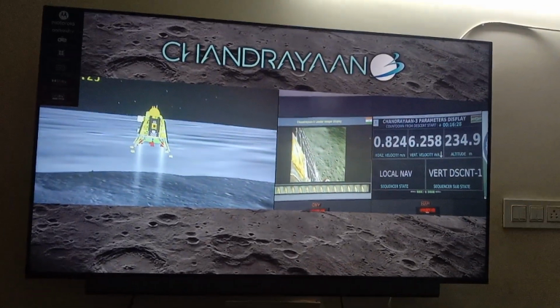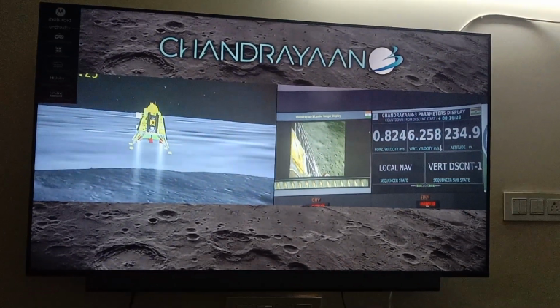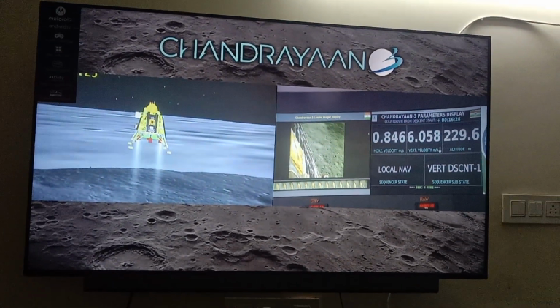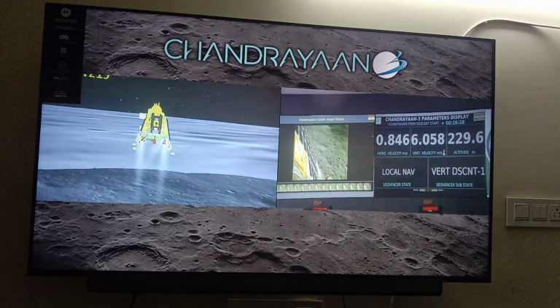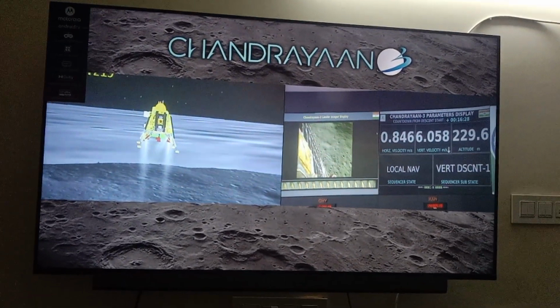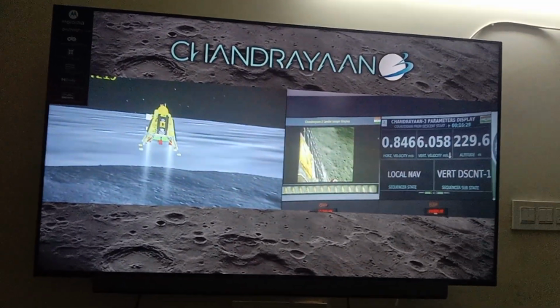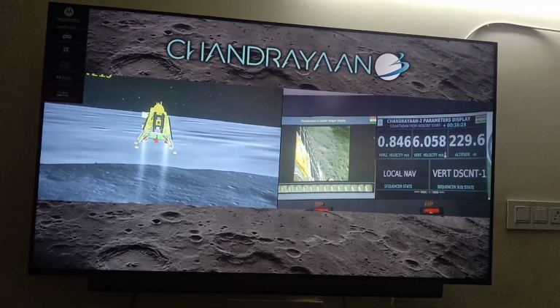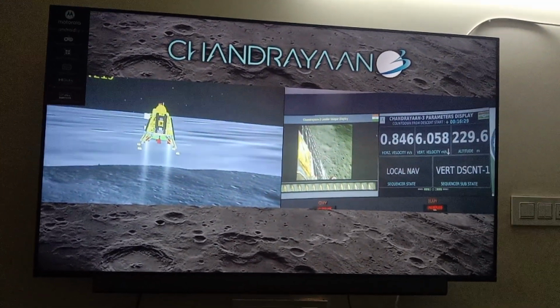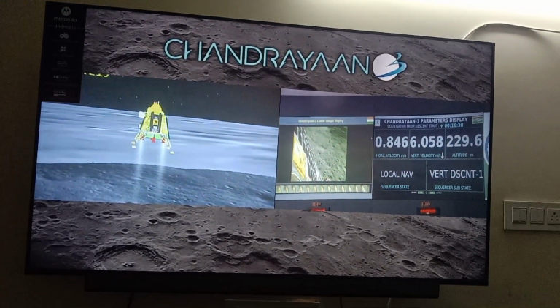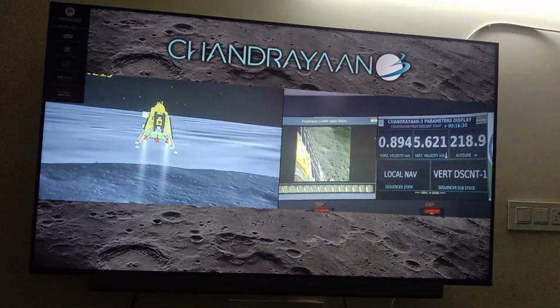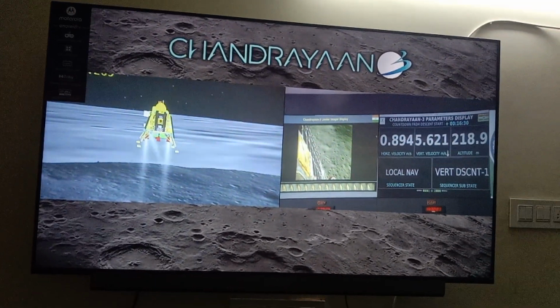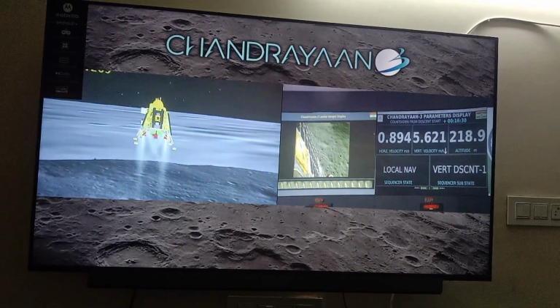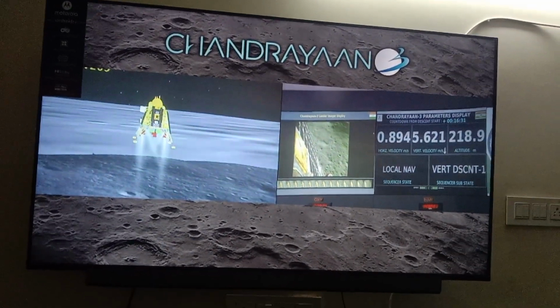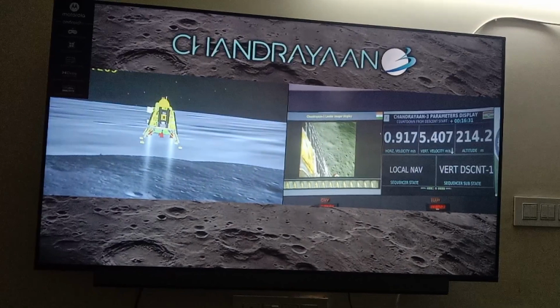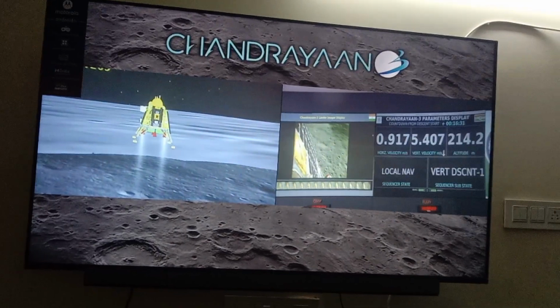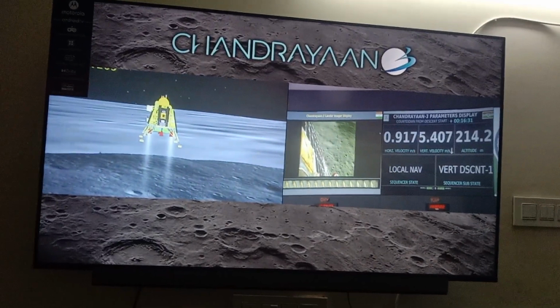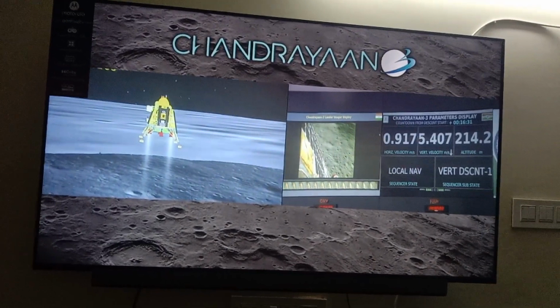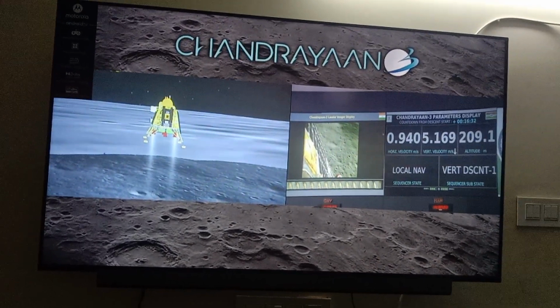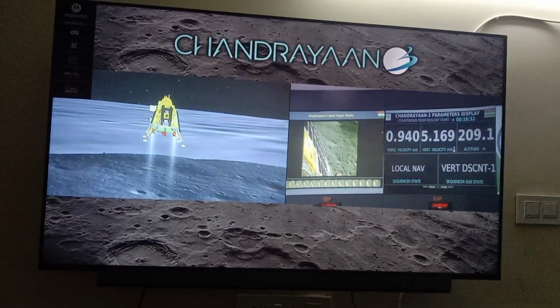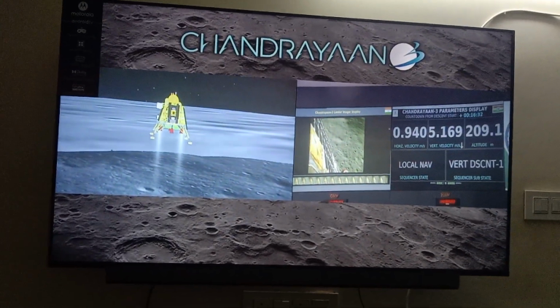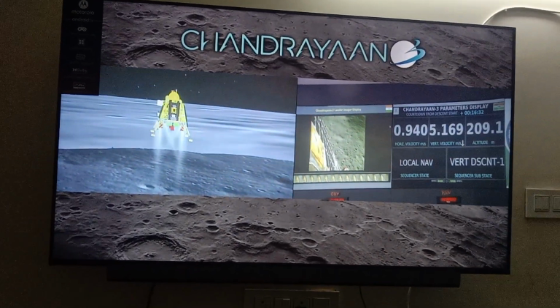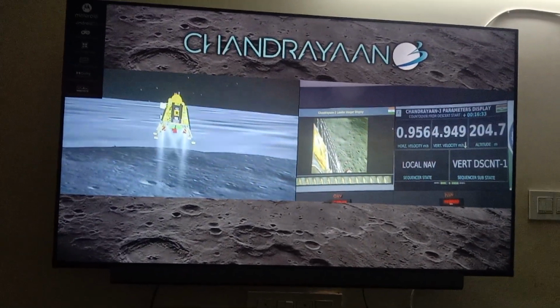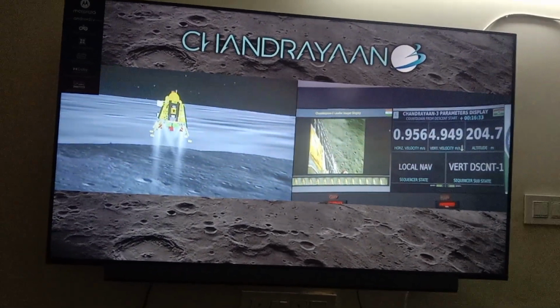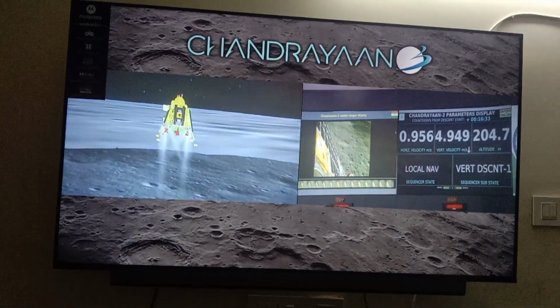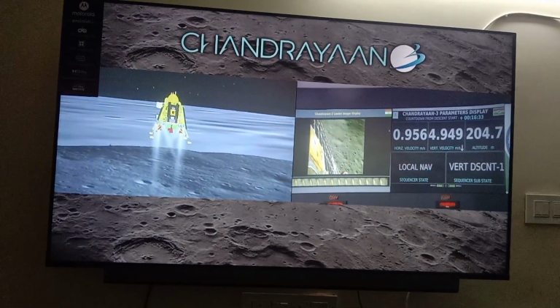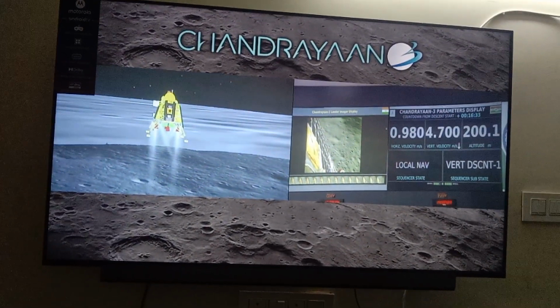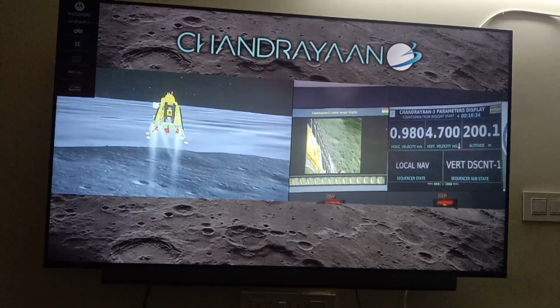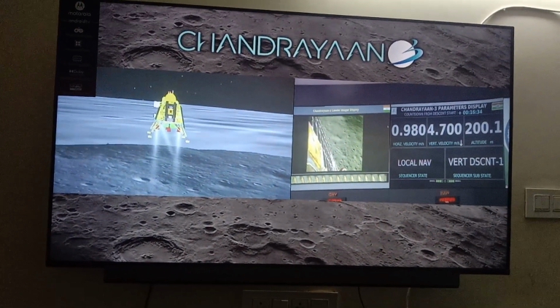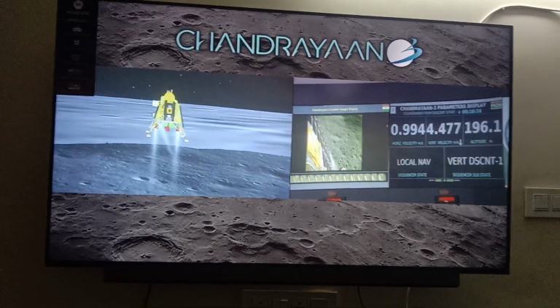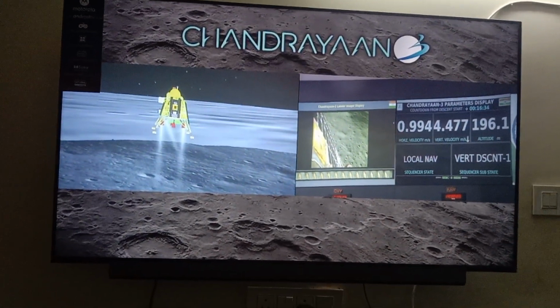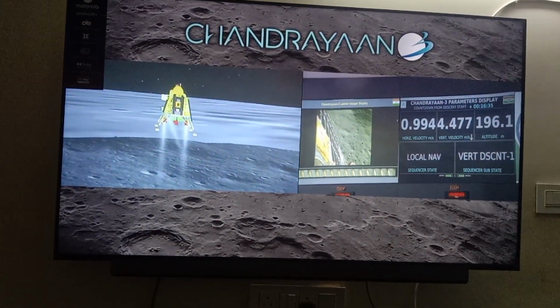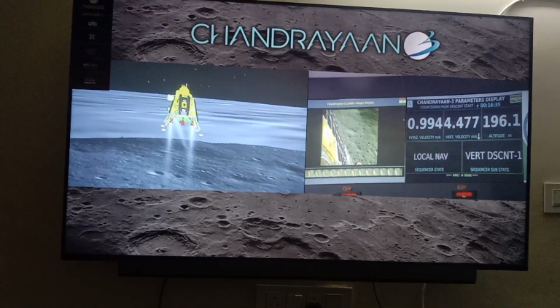You can see on your screen that the lander has been following its trajectory. The lander is completely following it.